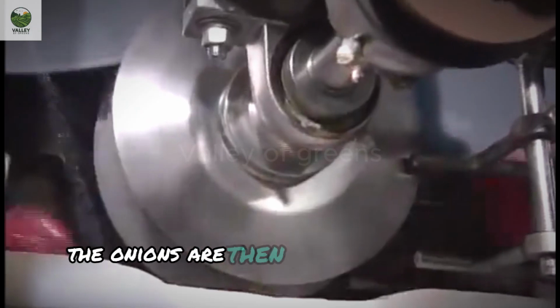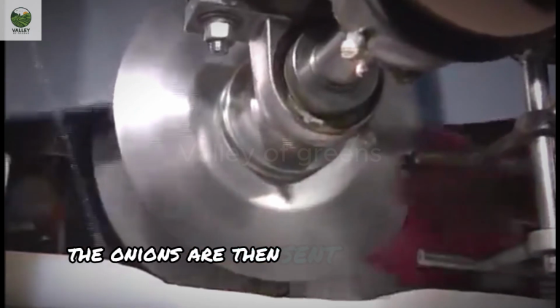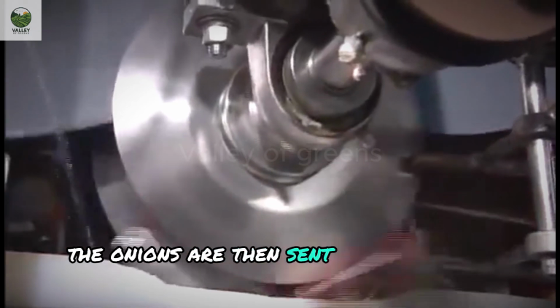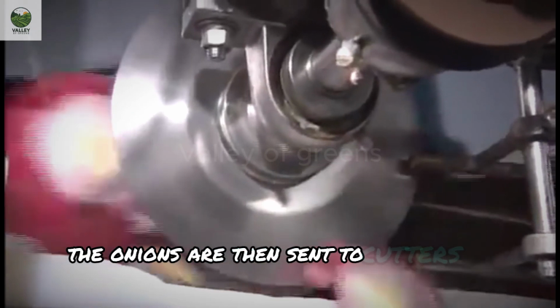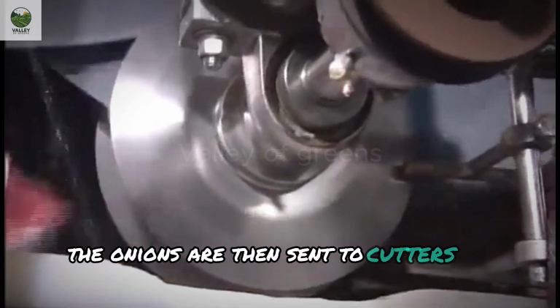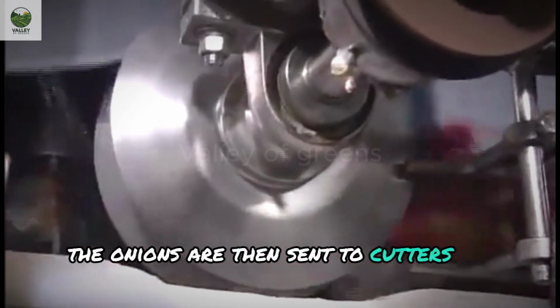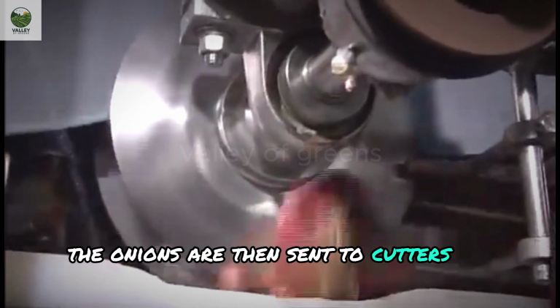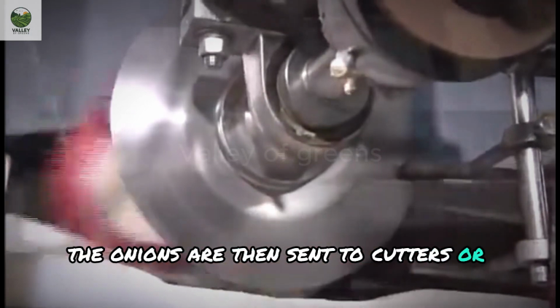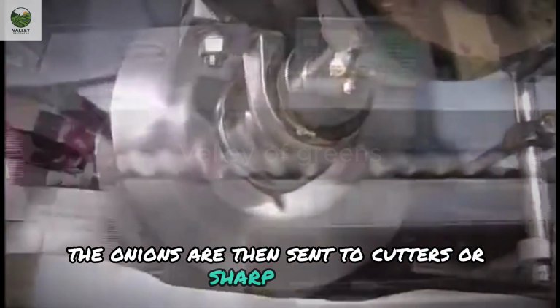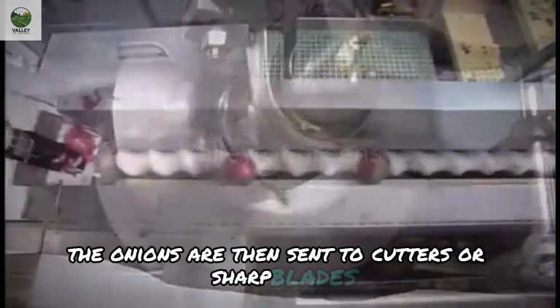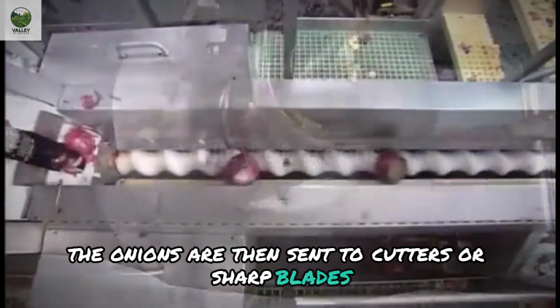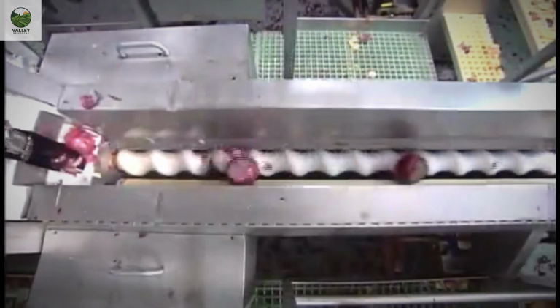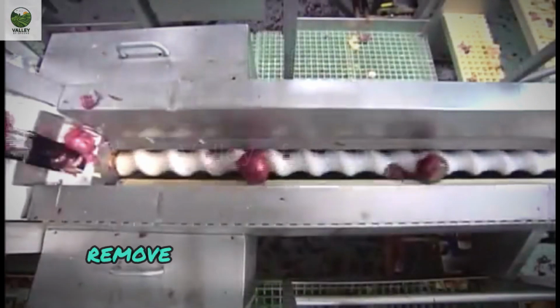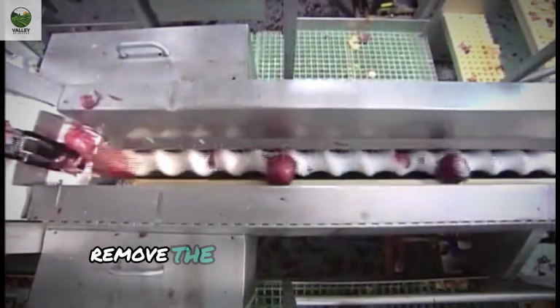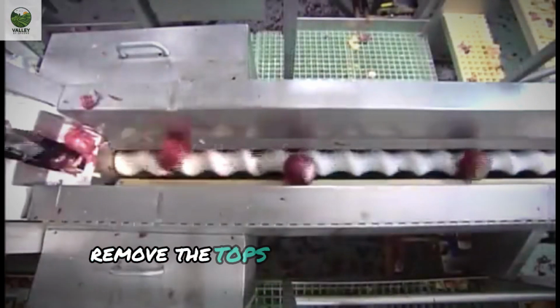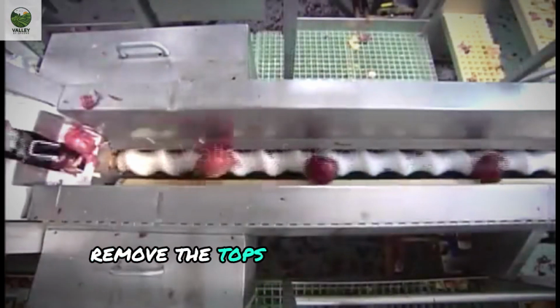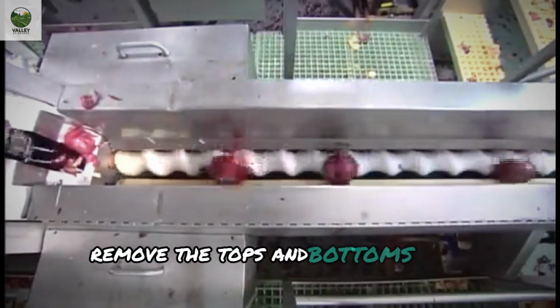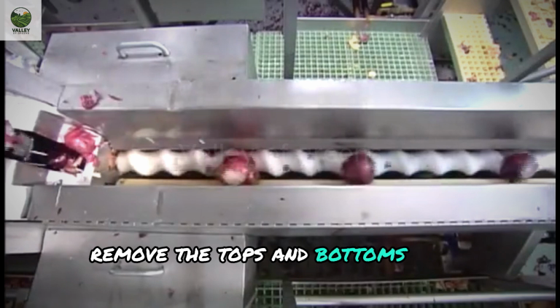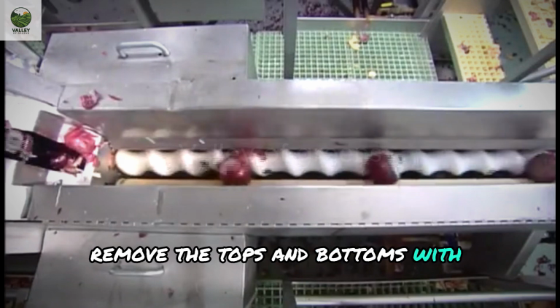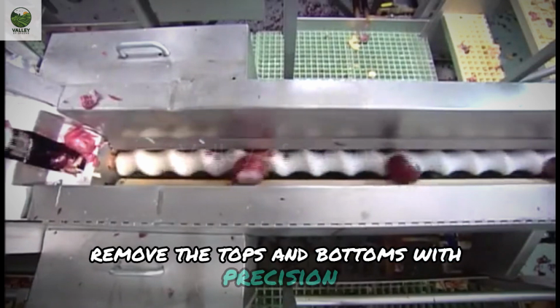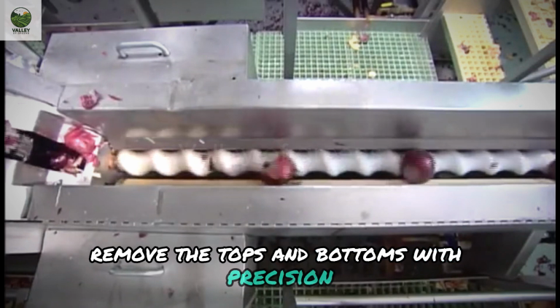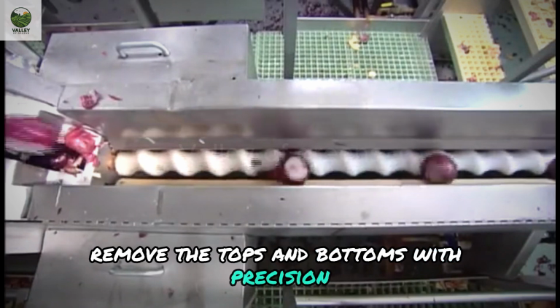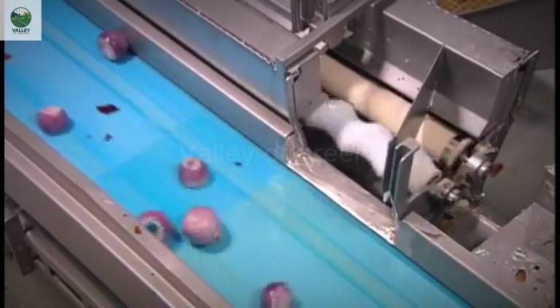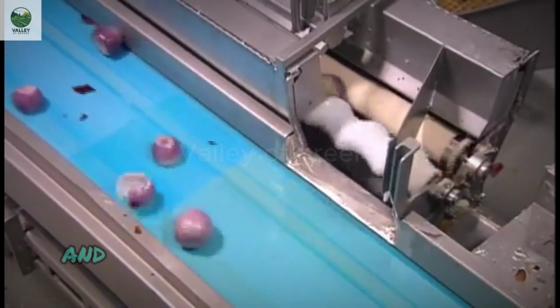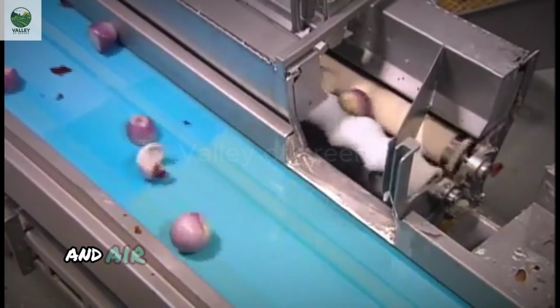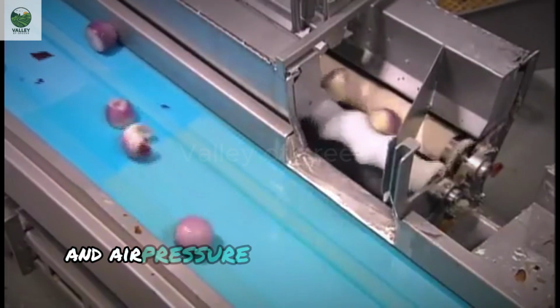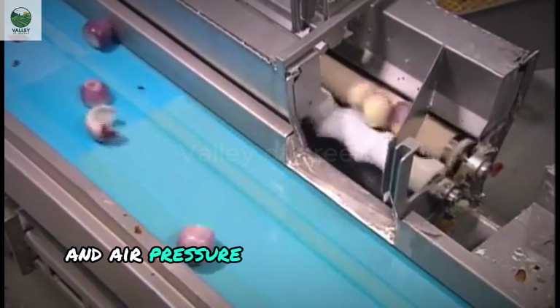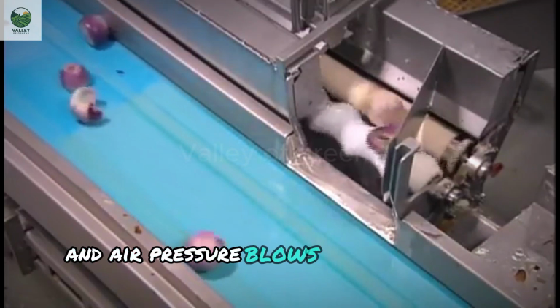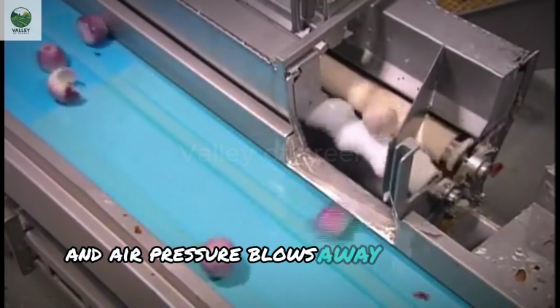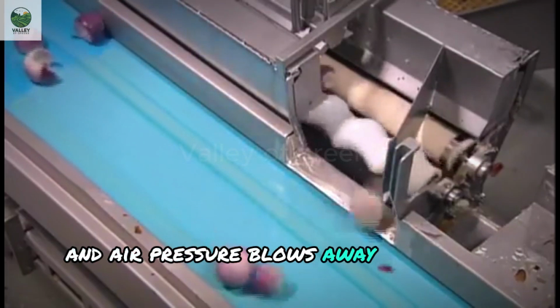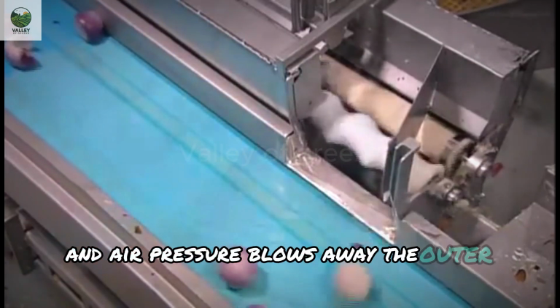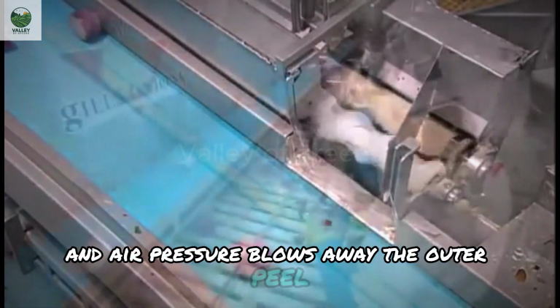The onions are then sent to cutters, where sharp blades remove the tops and bottoms with precision, and air pressure blows away the outer peel.